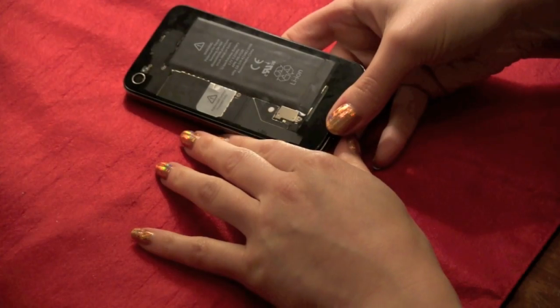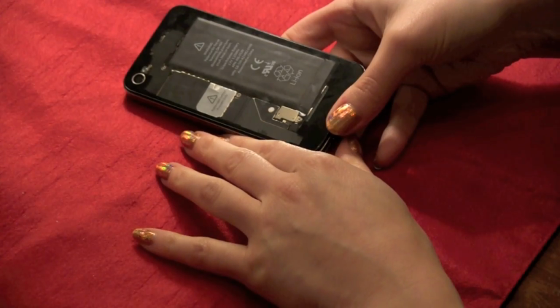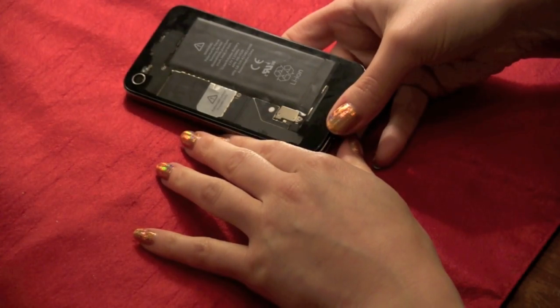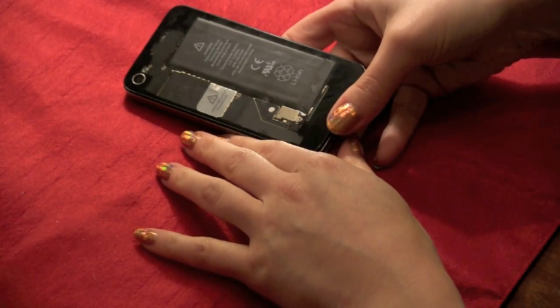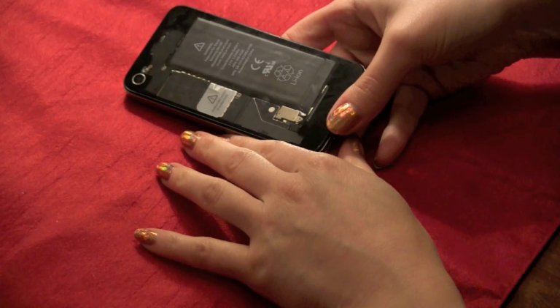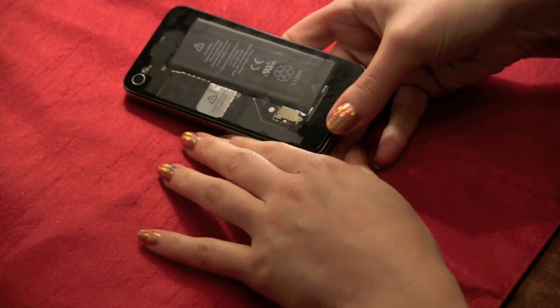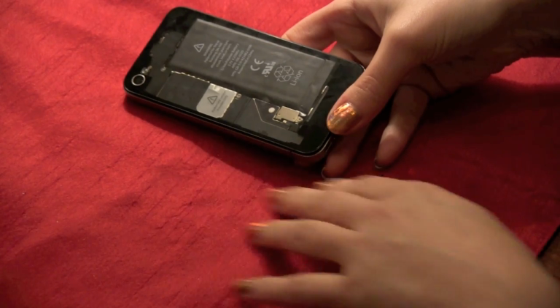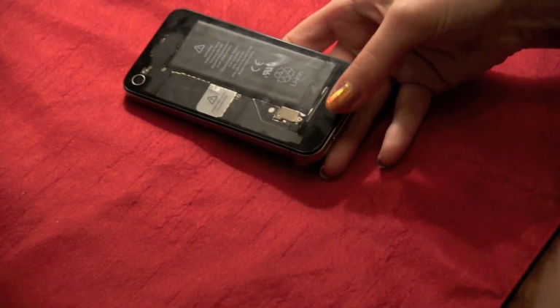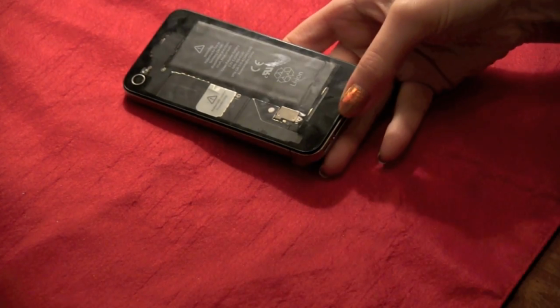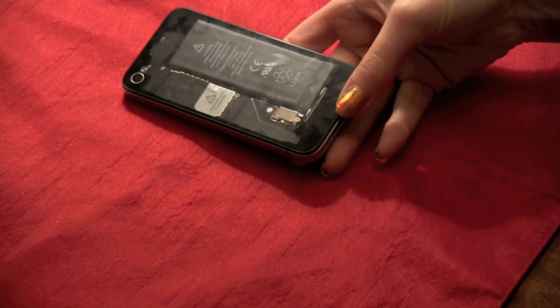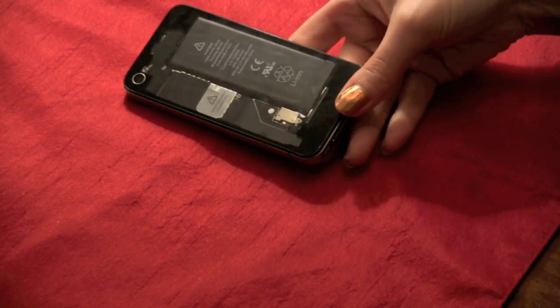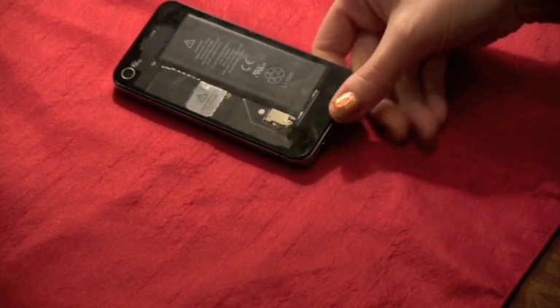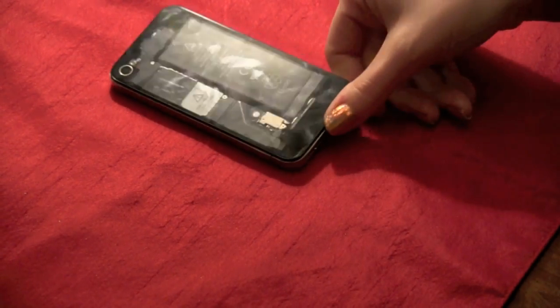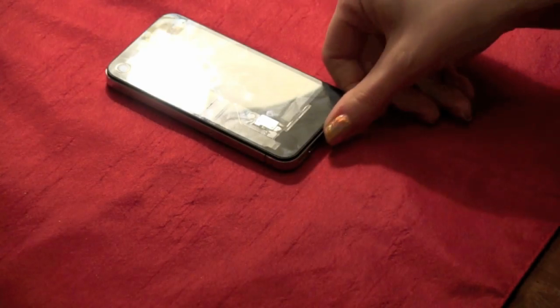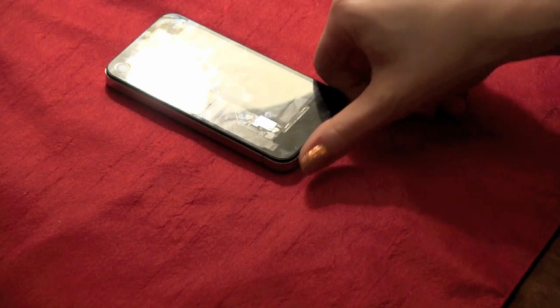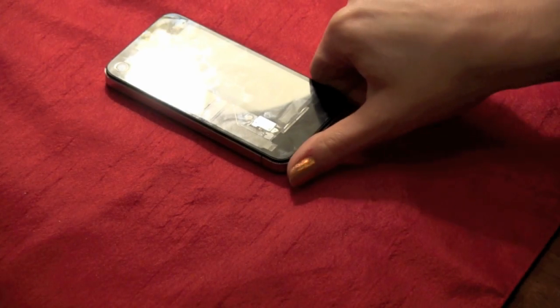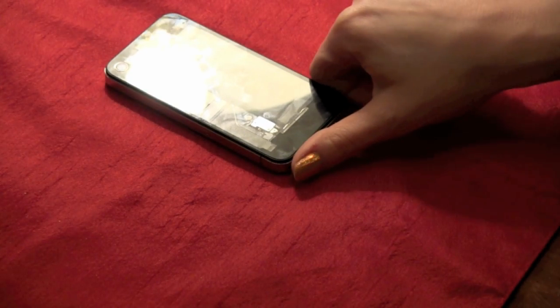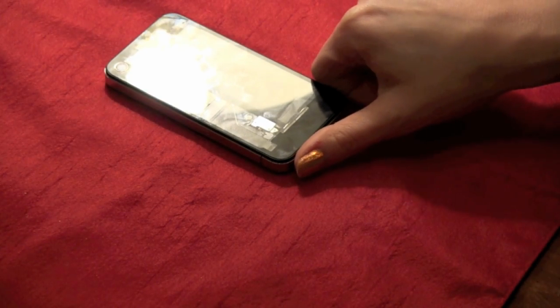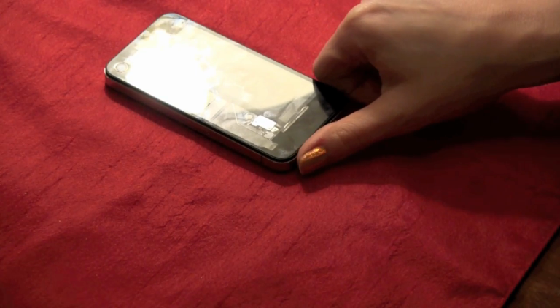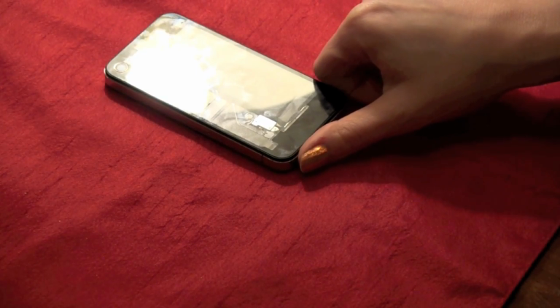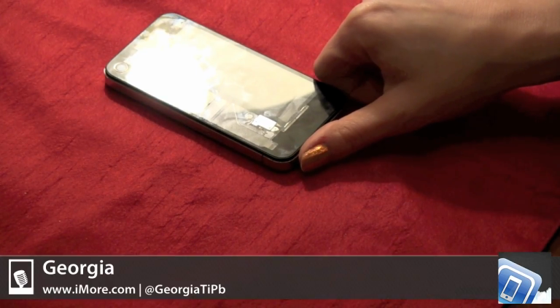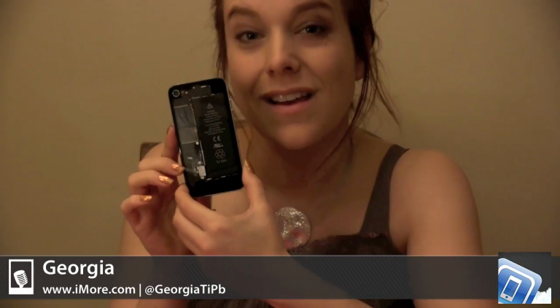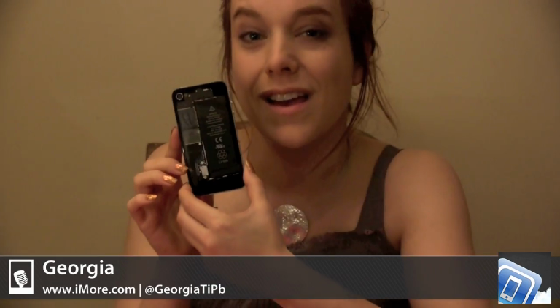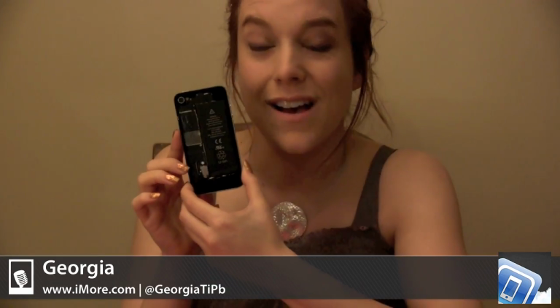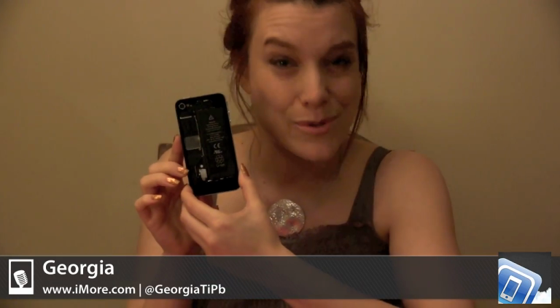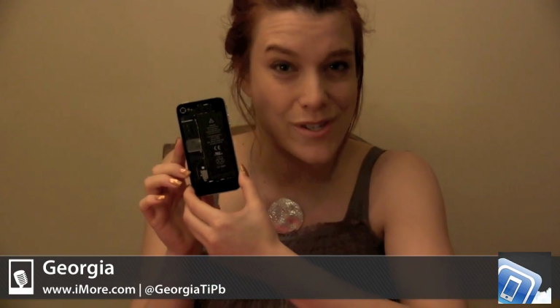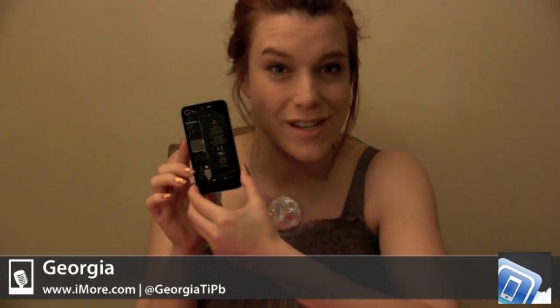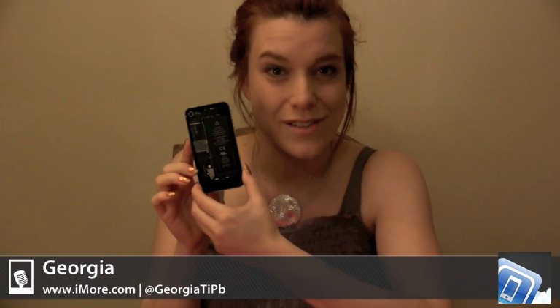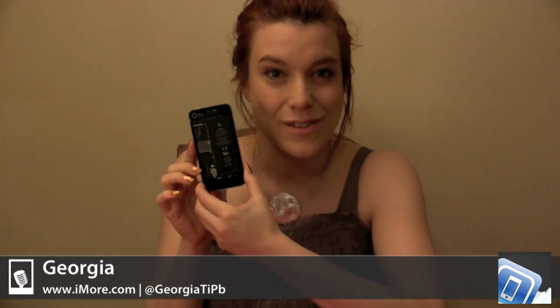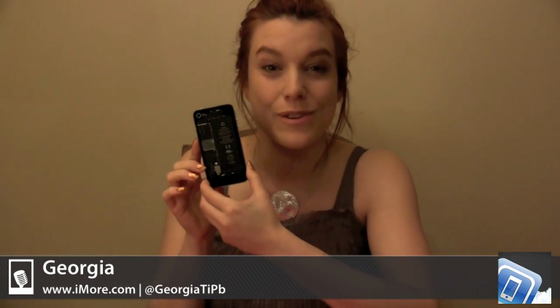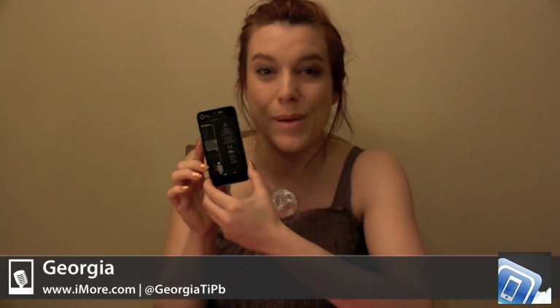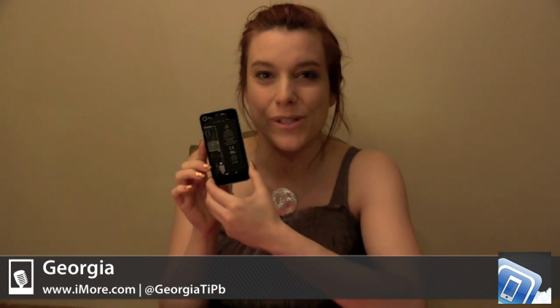There we have it — the clear back plate from iFixit. I'm Georgia from iMore.